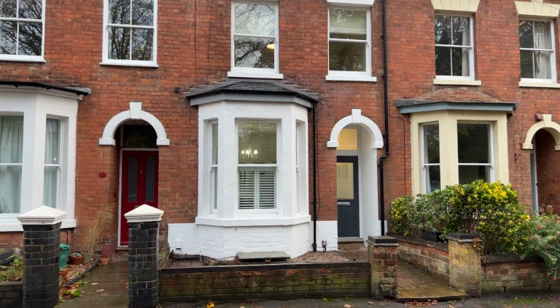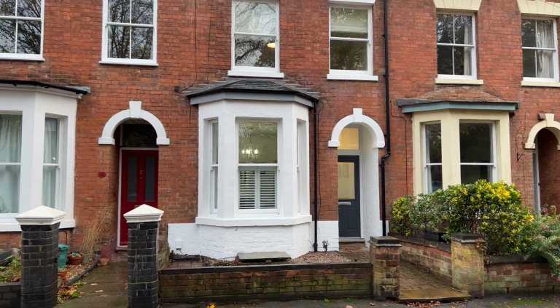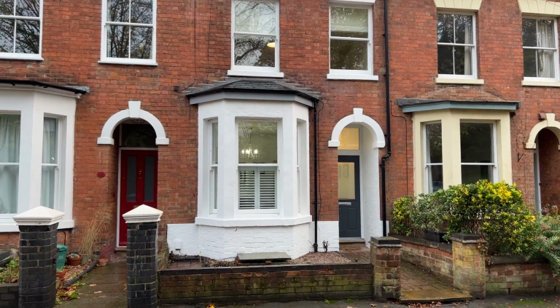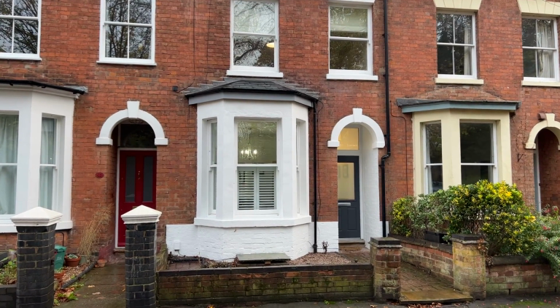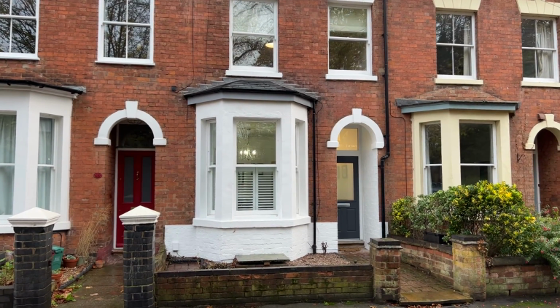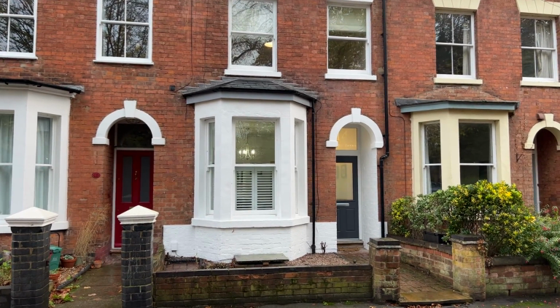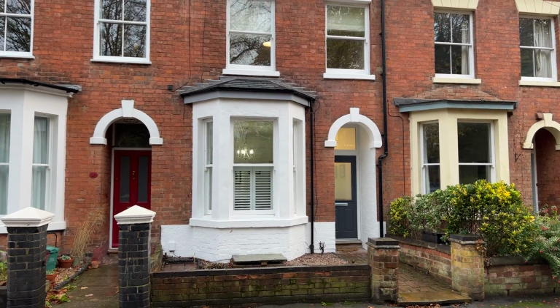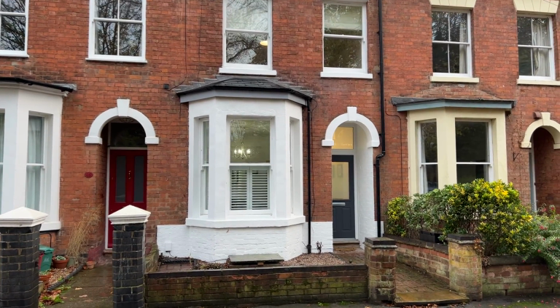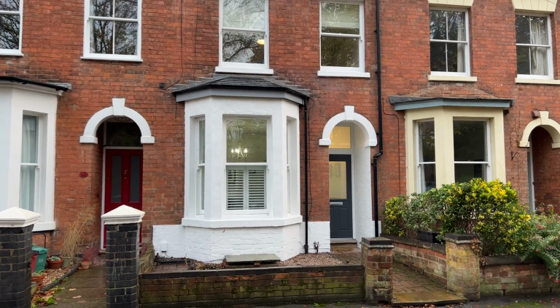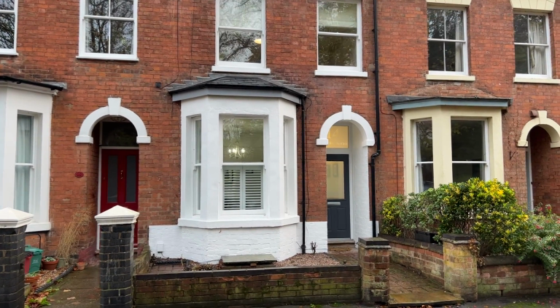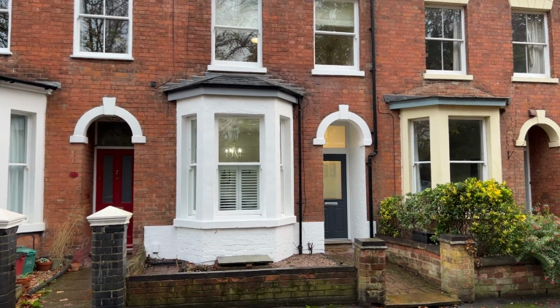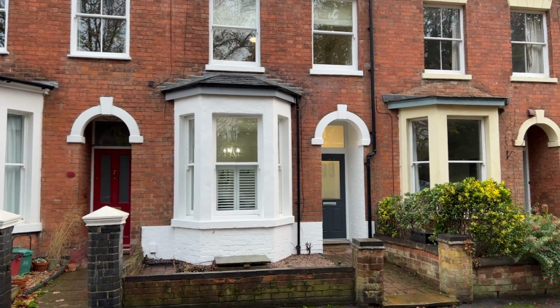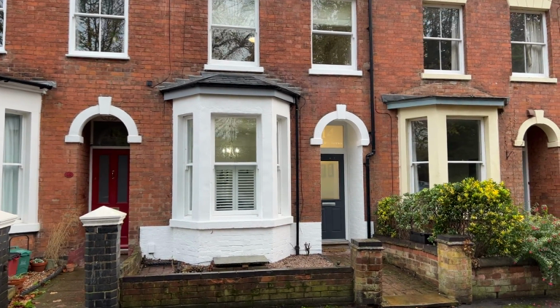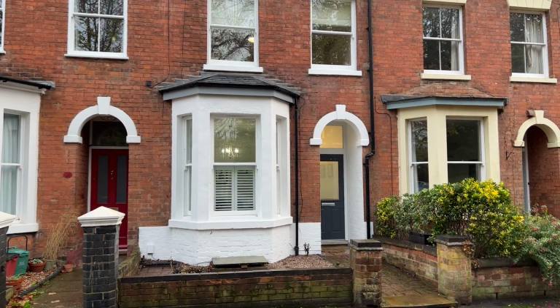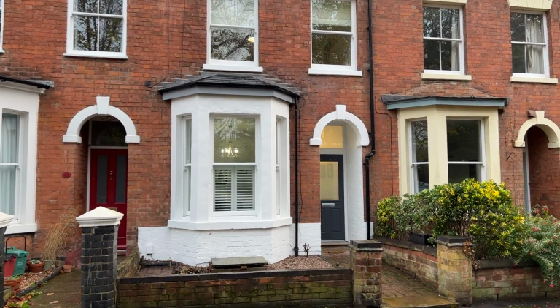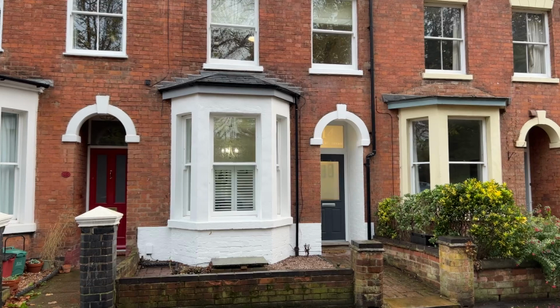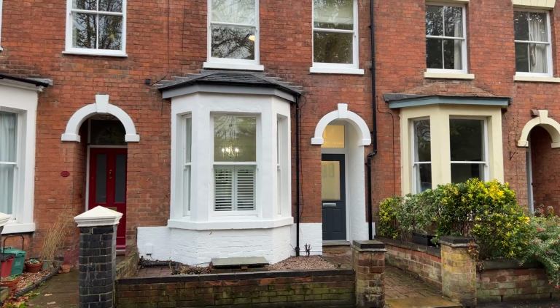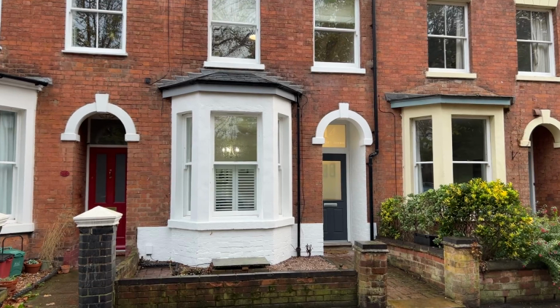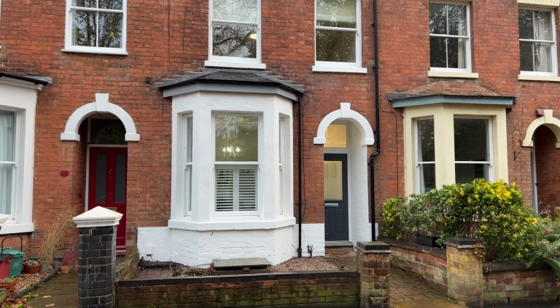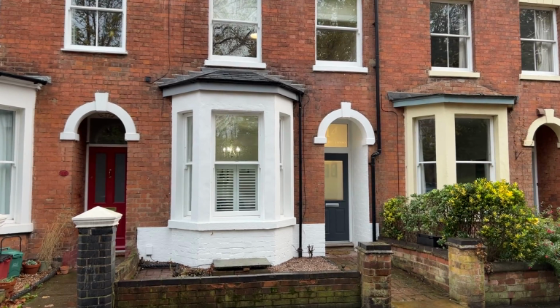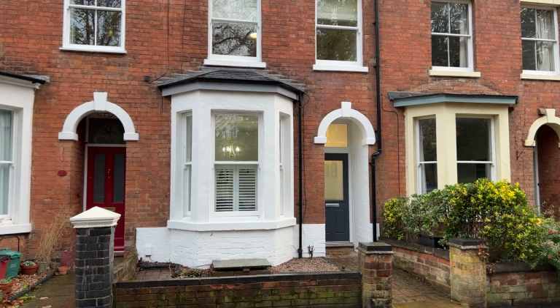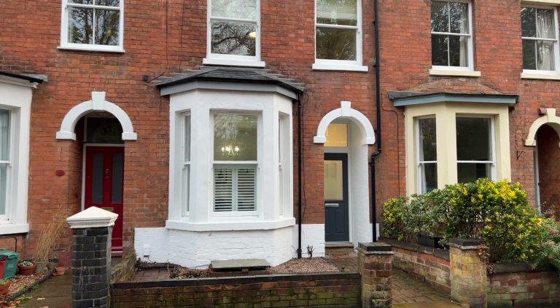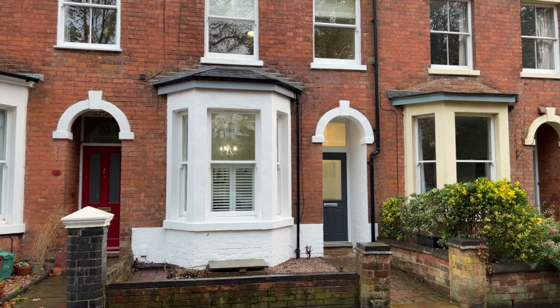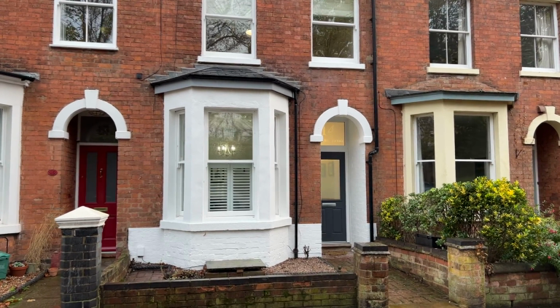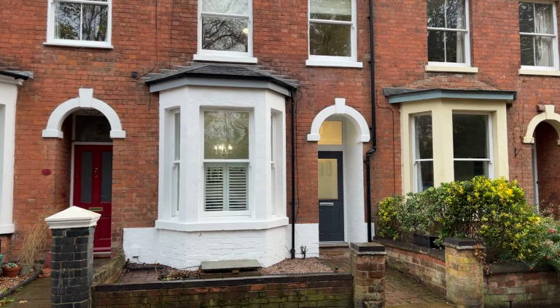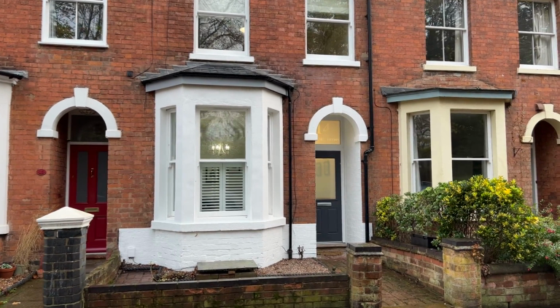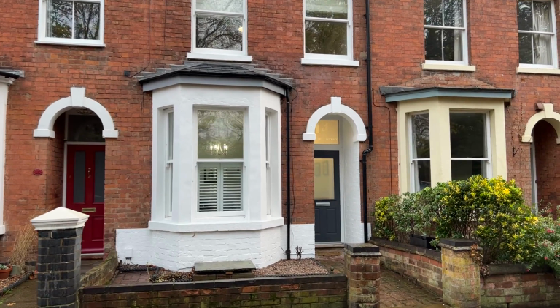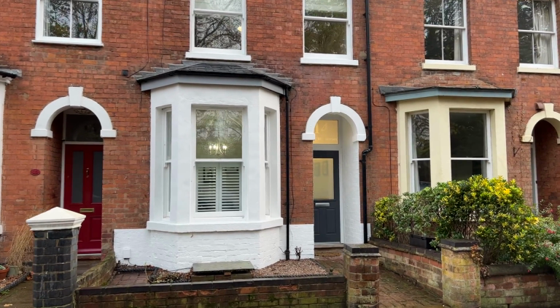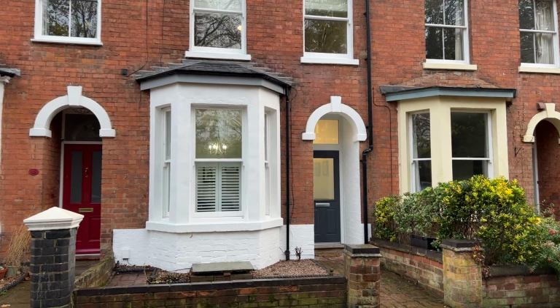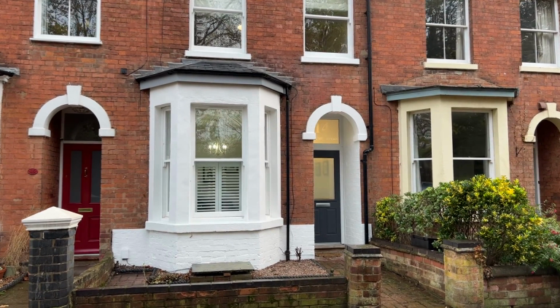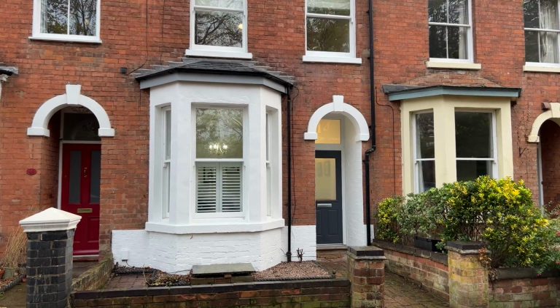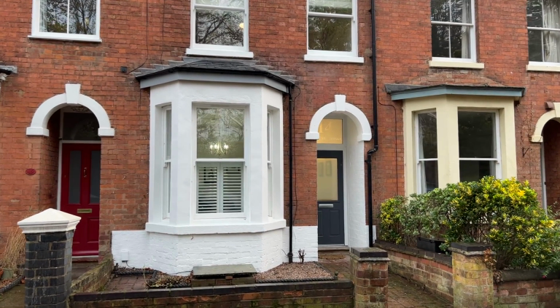Outside, the property also benefits from a recently landscaped rear garden with home office and bike store.